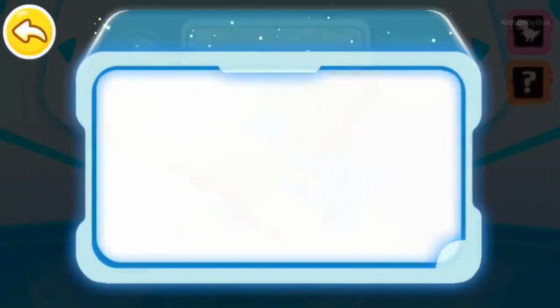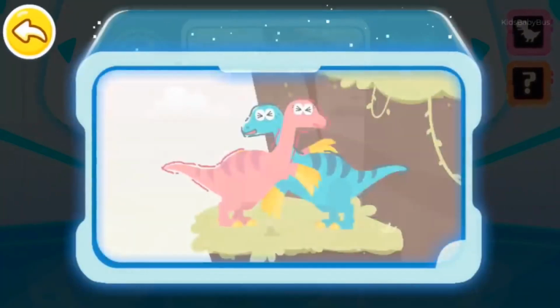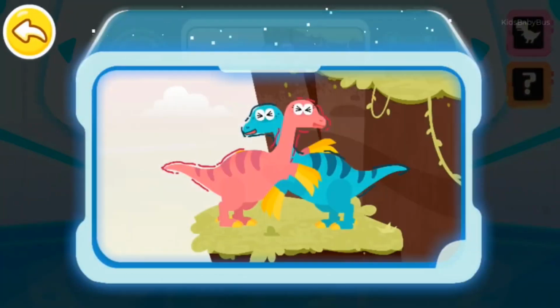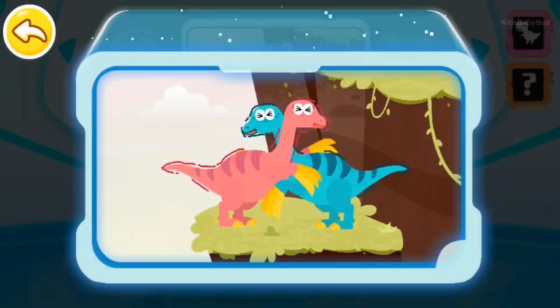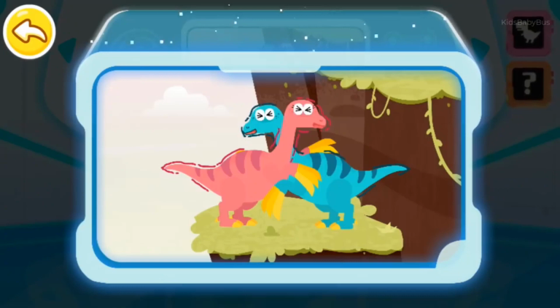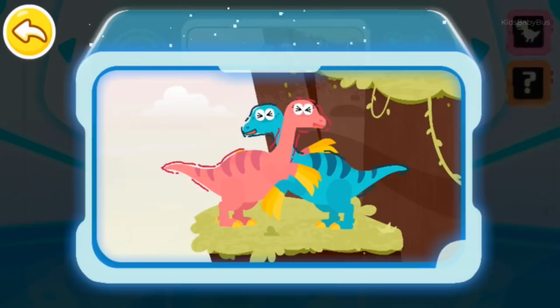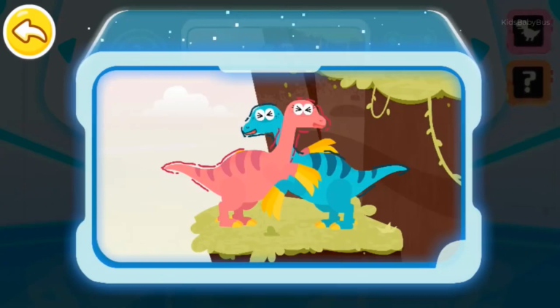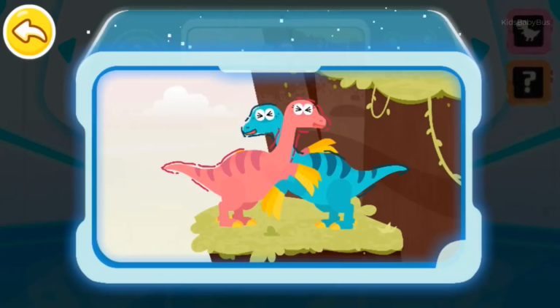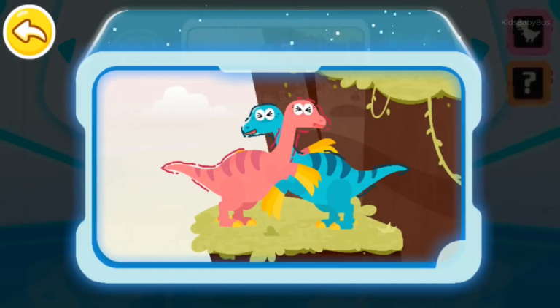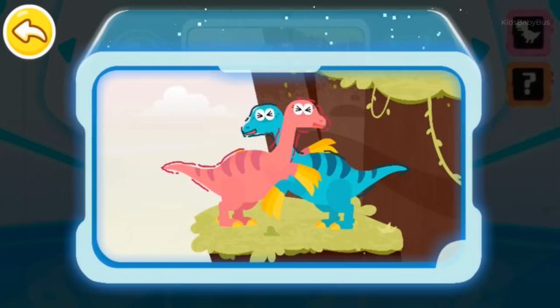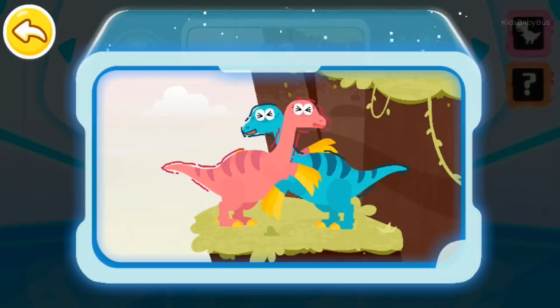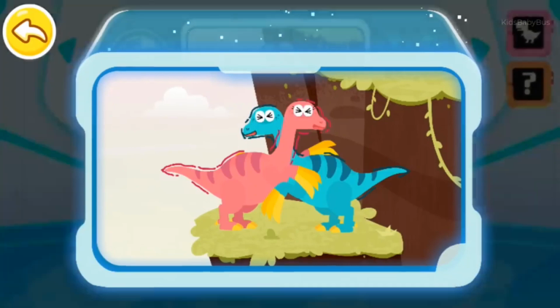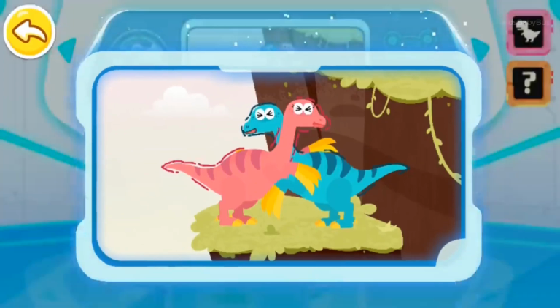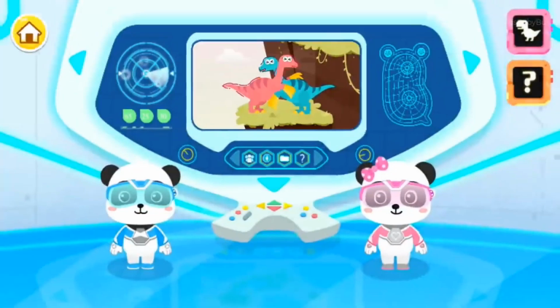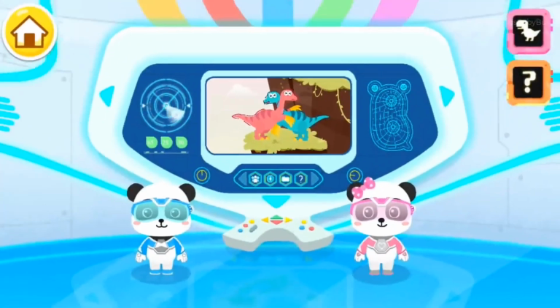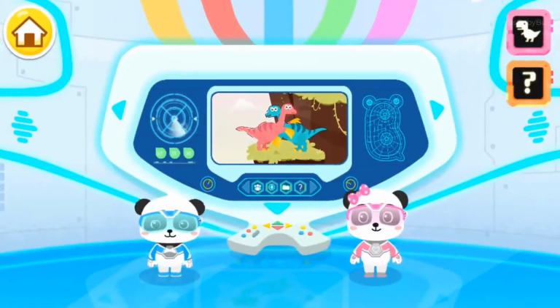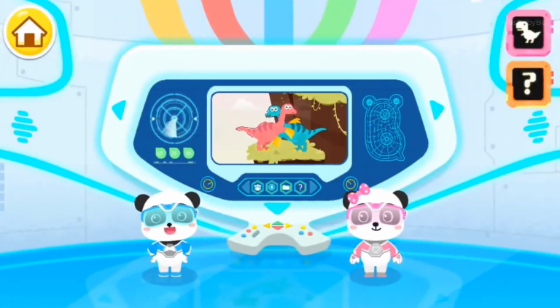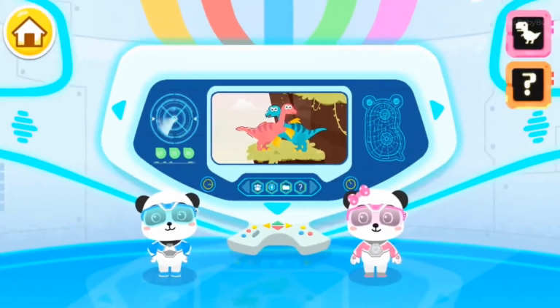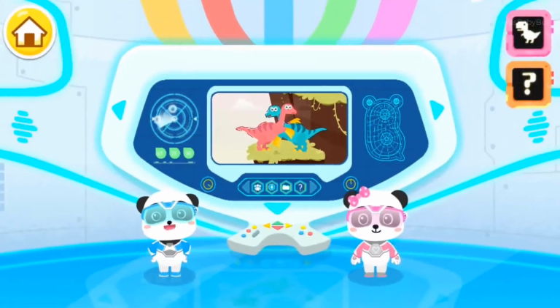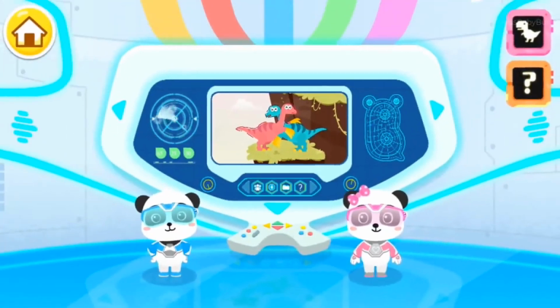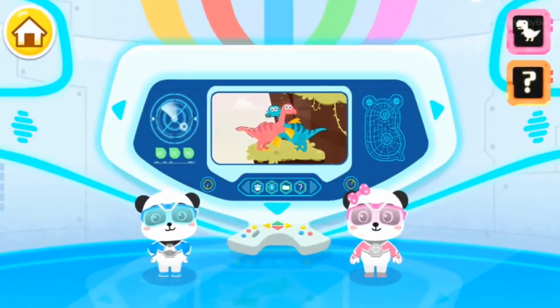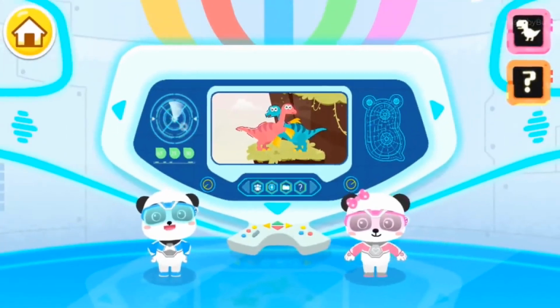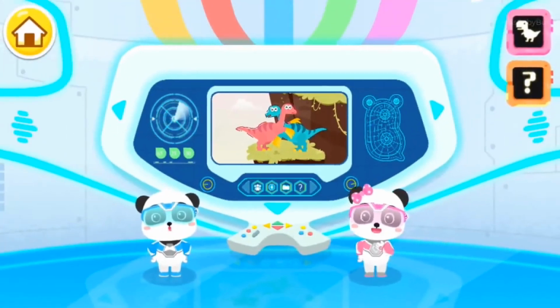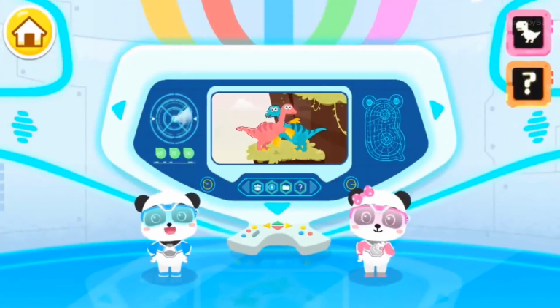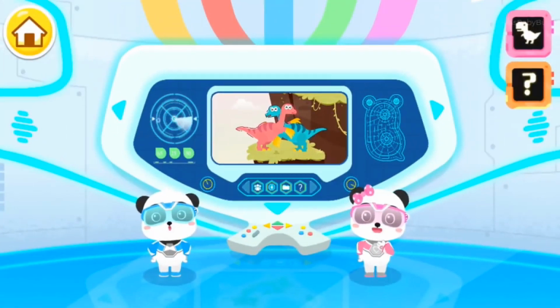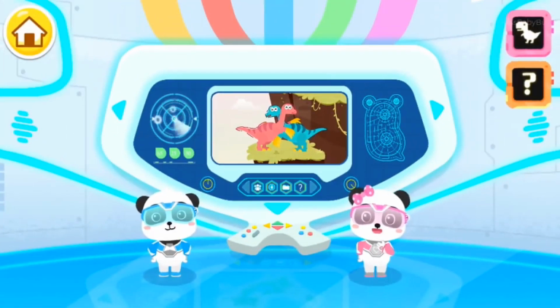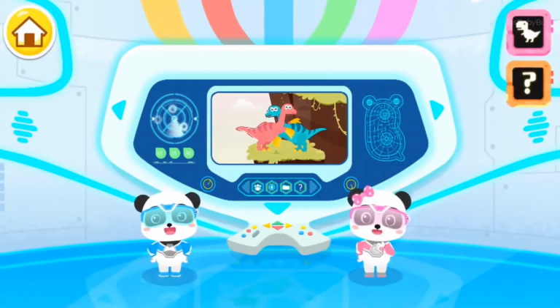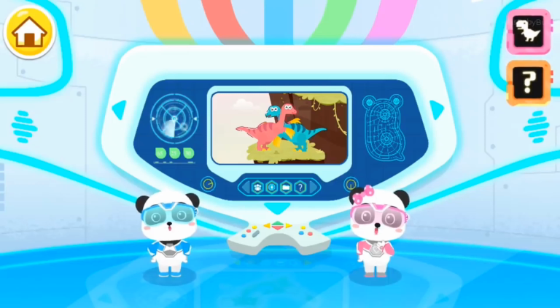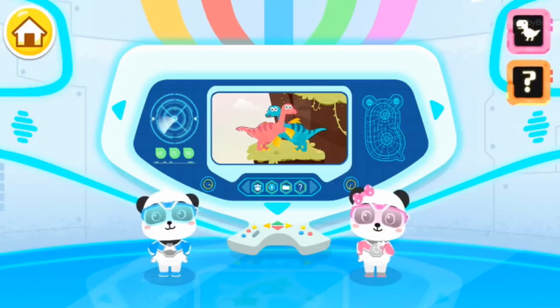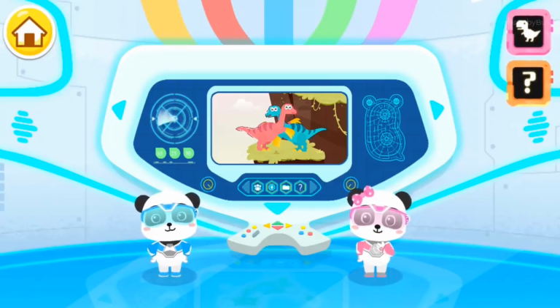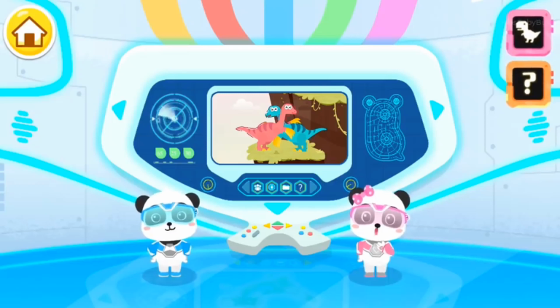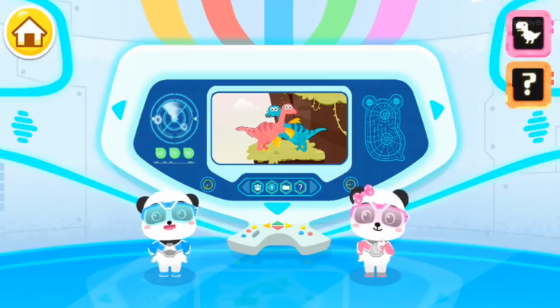Two Therizinosaurus are trapped on the cliff. Let's check it out! Little Panda Rescue Team! Let's go!